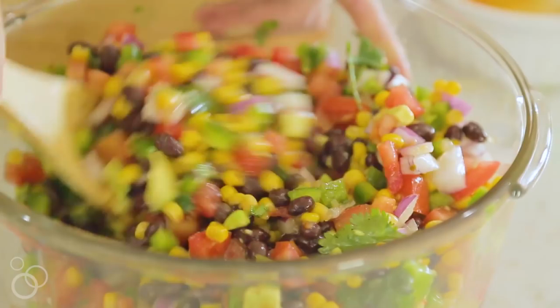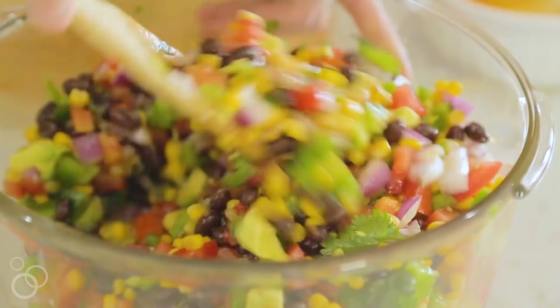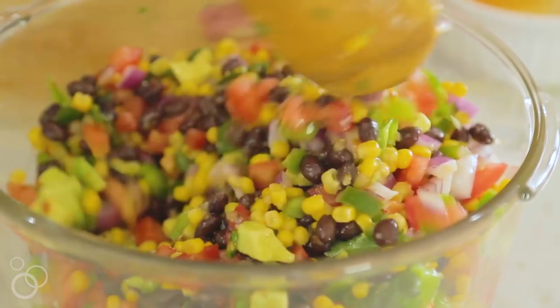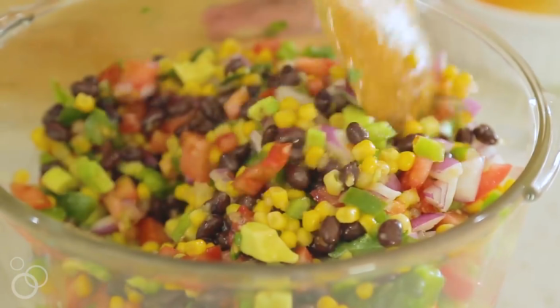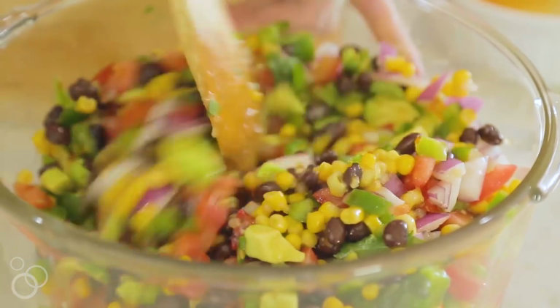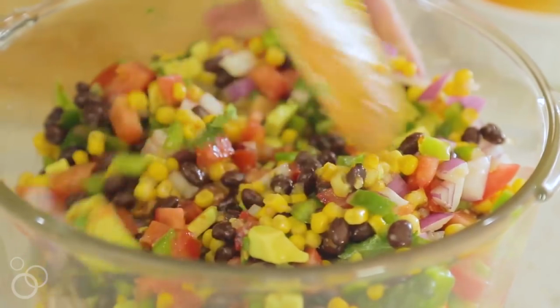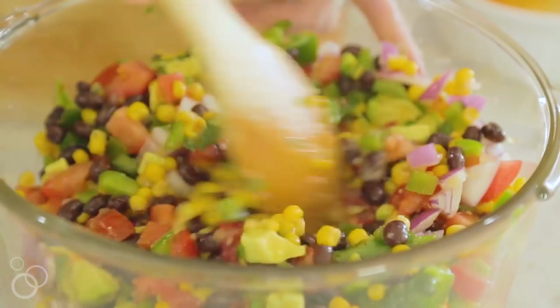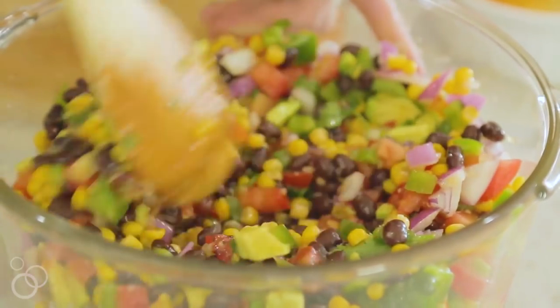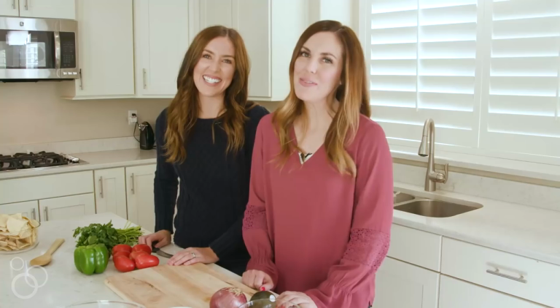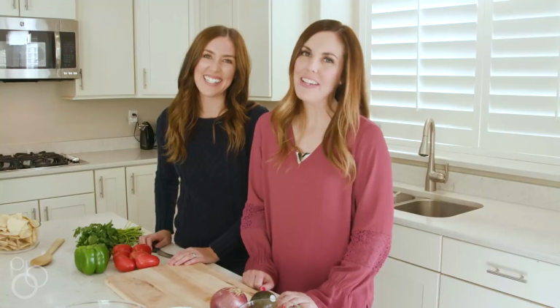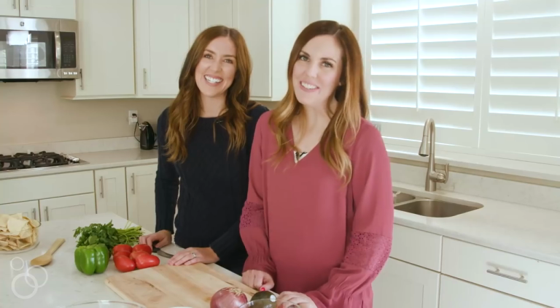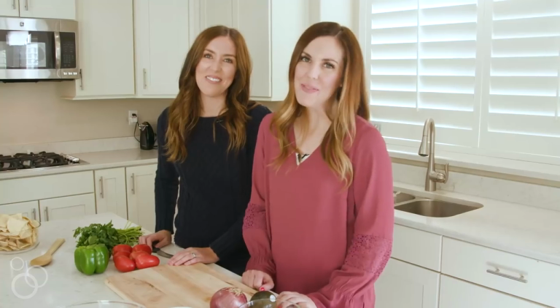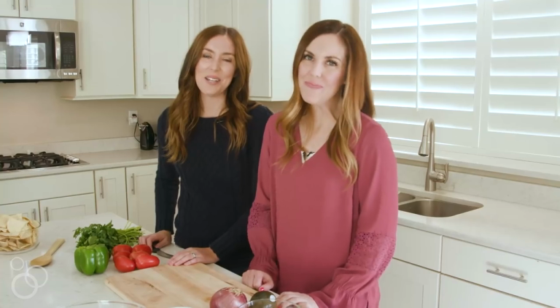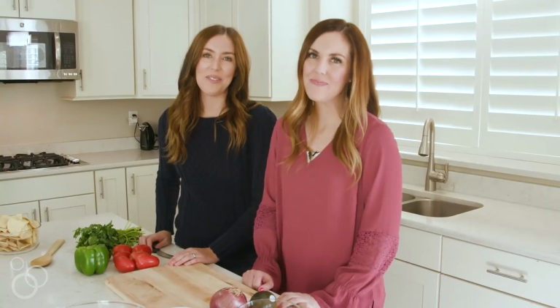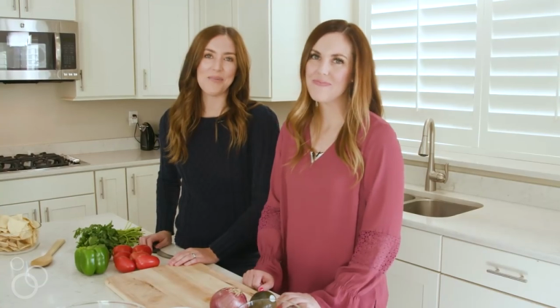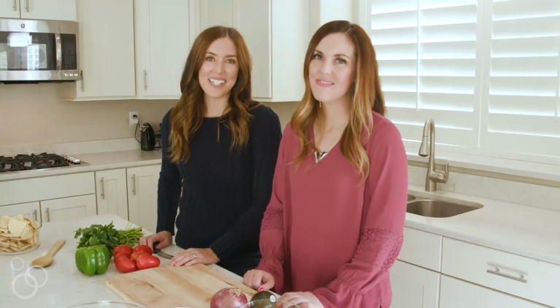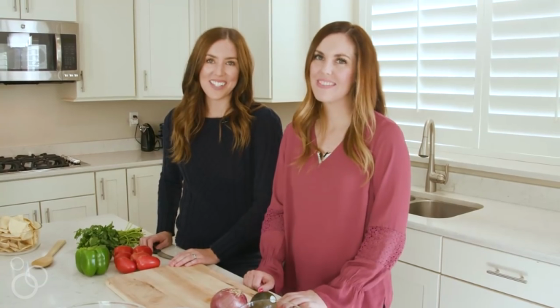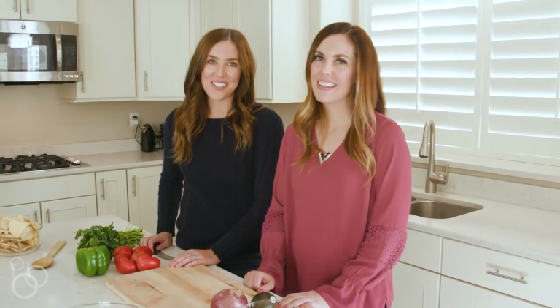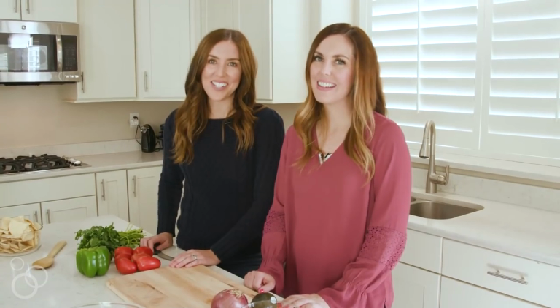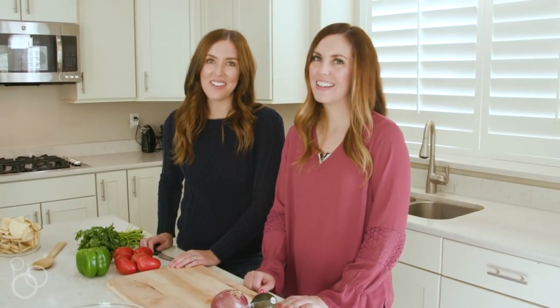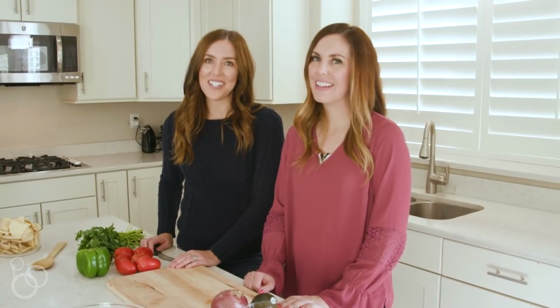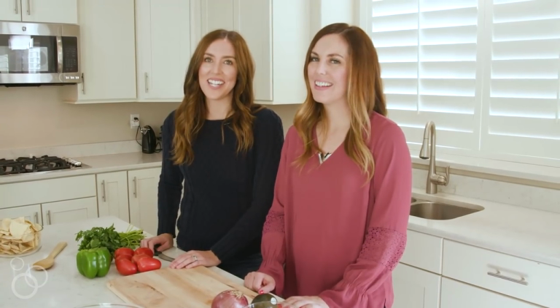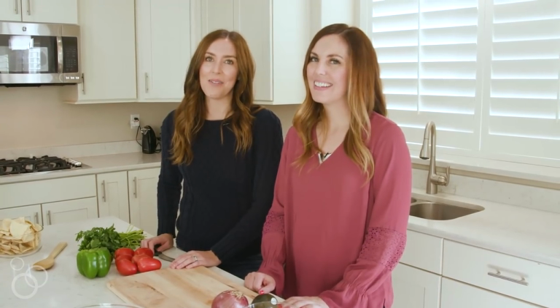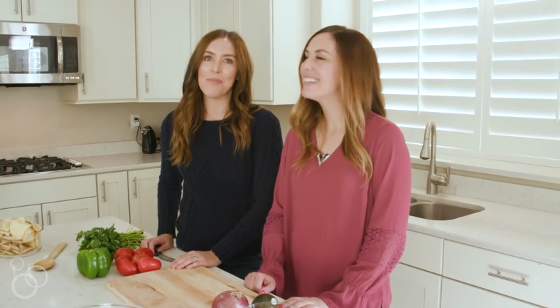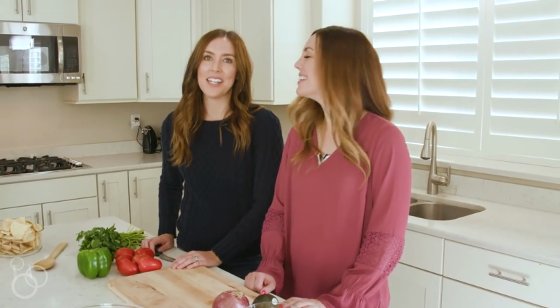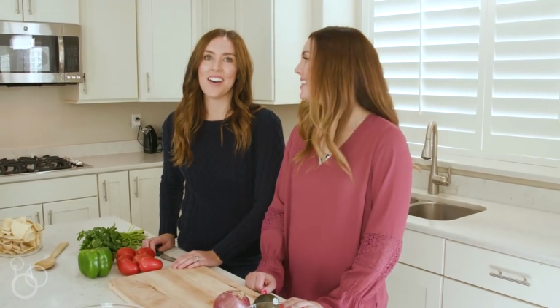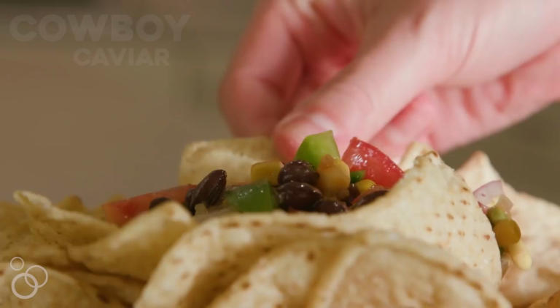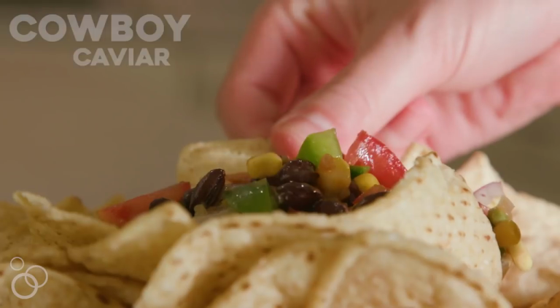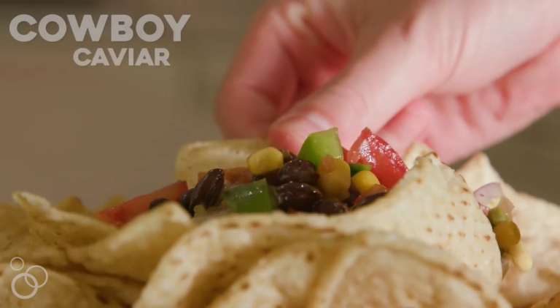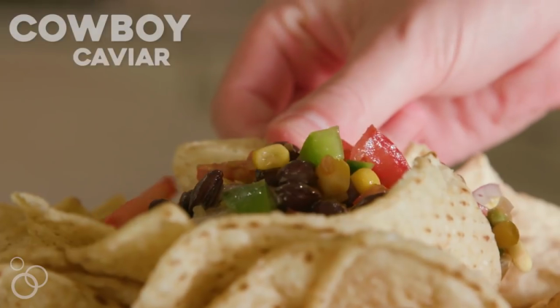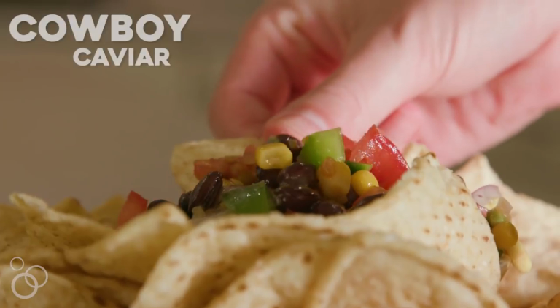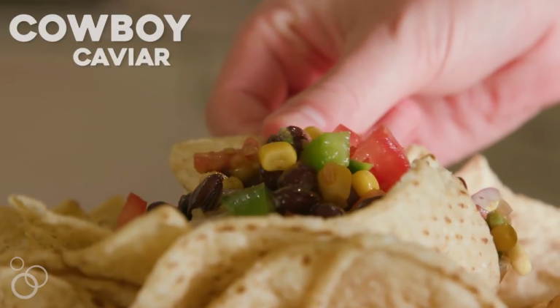Hi, I'm Elise and I'm Camille. We are from Six Sisters Stuff and today we are making our cowboy caviar.